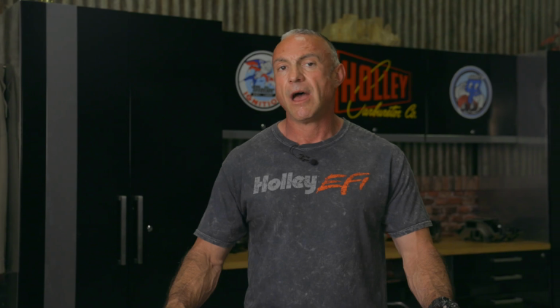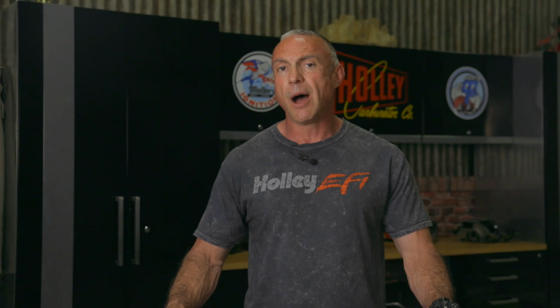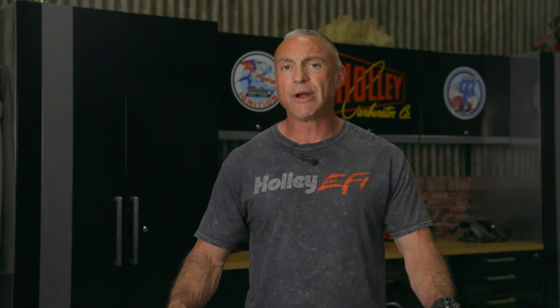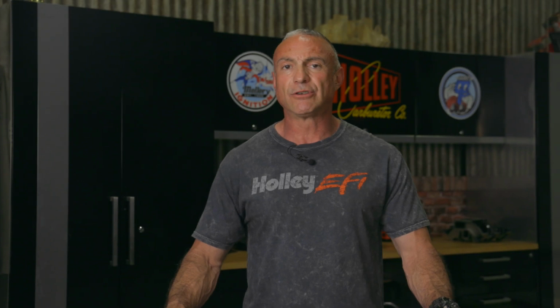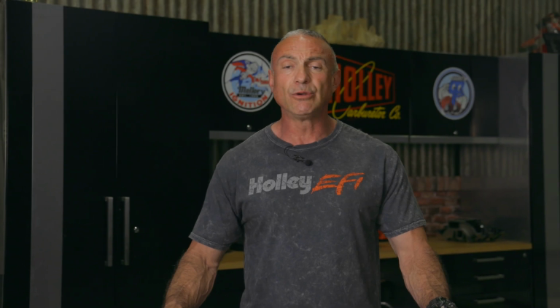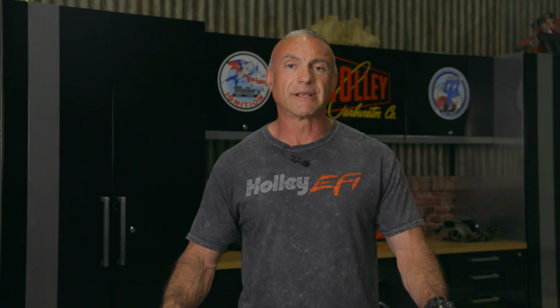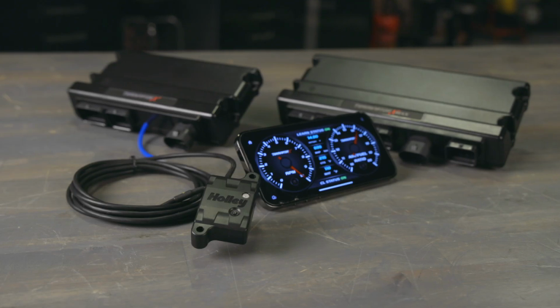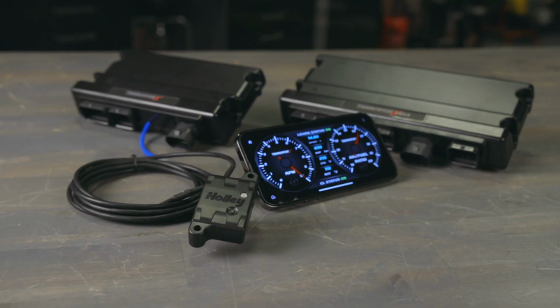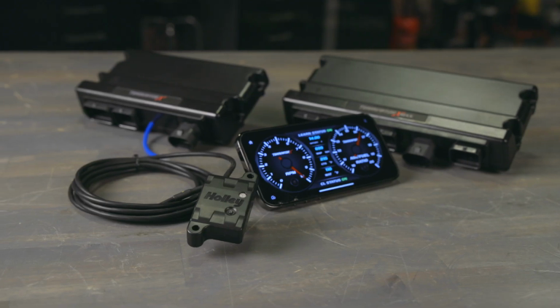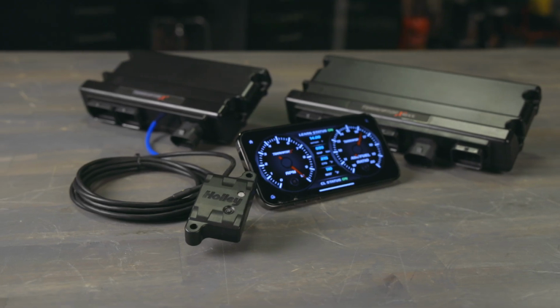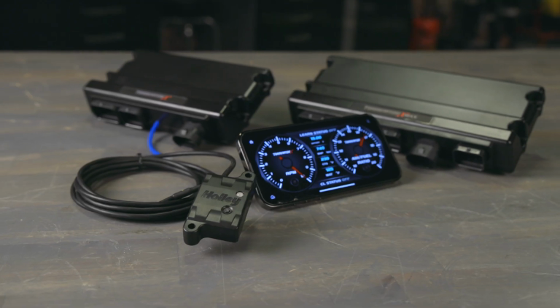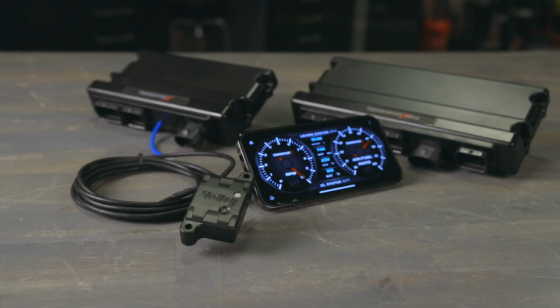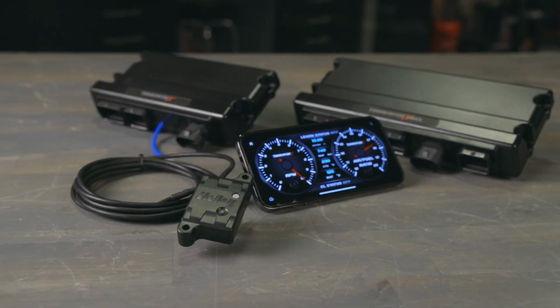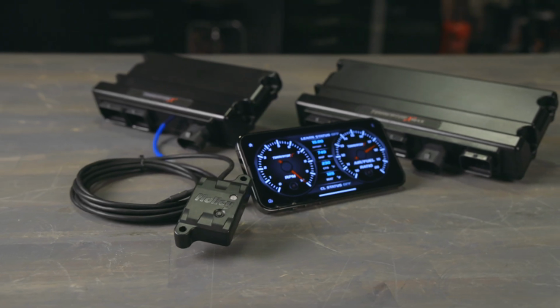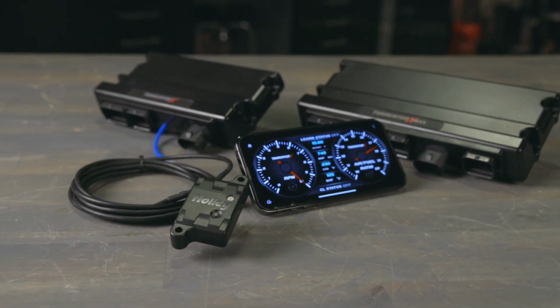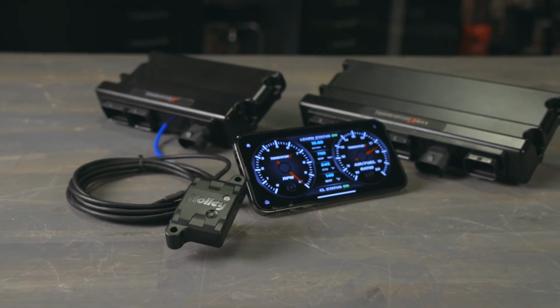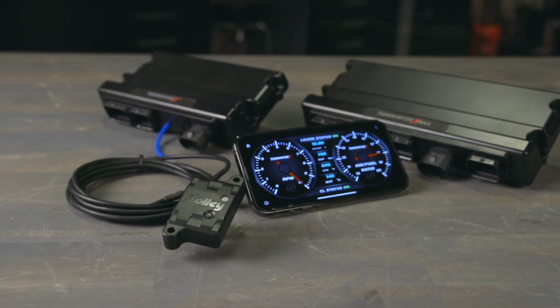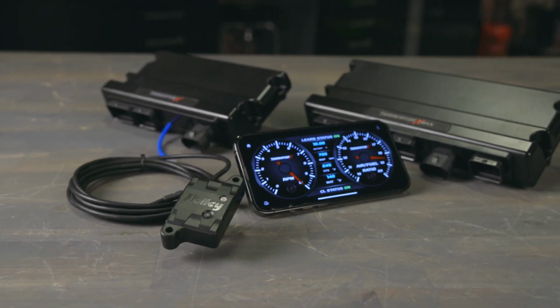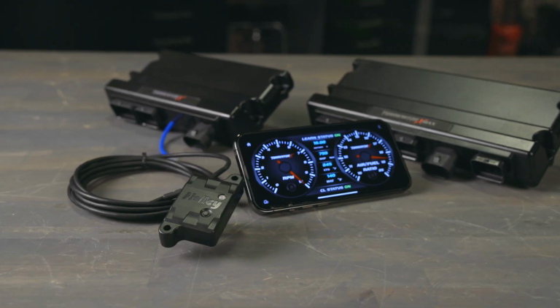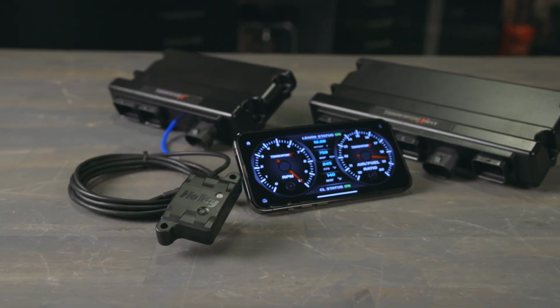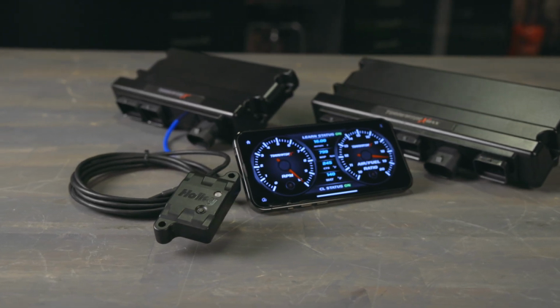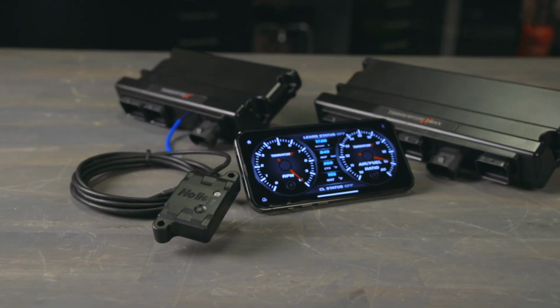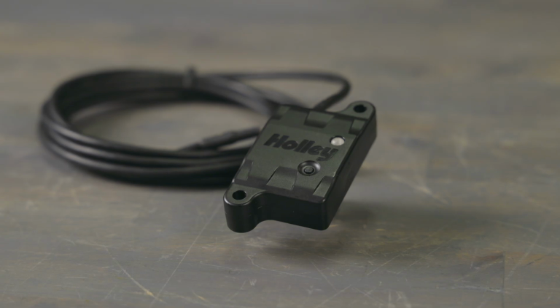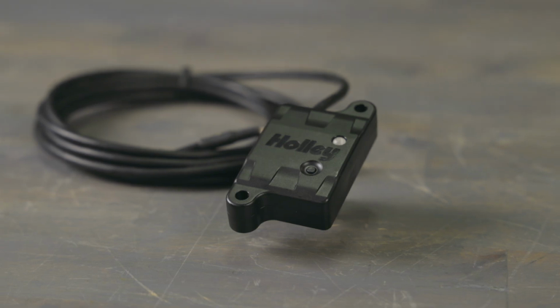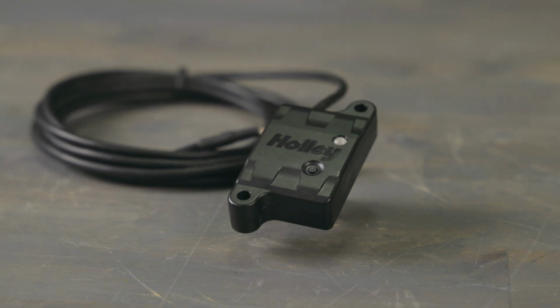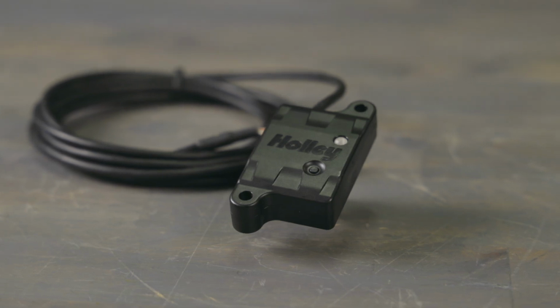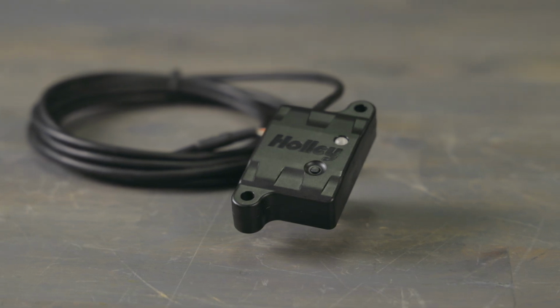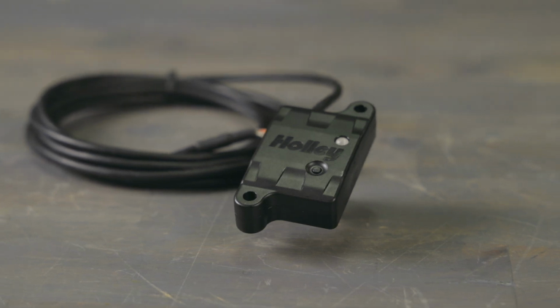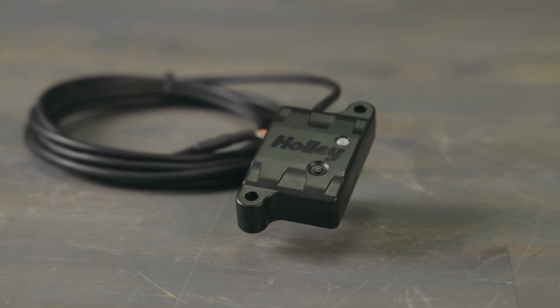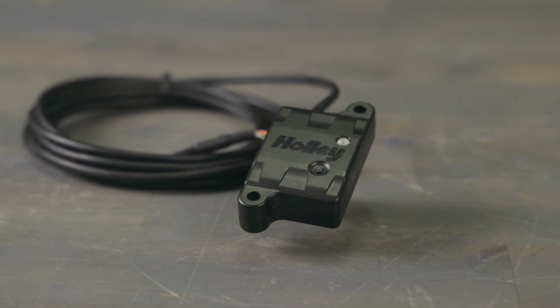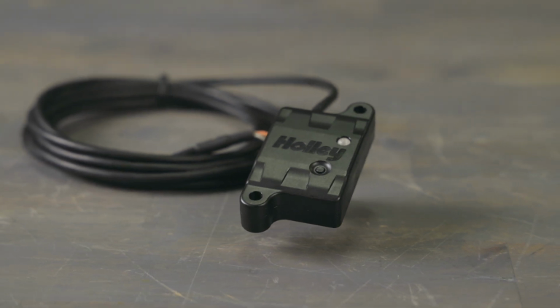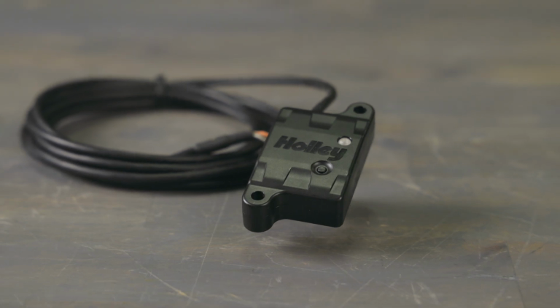Upgrade your tuning experience with the Terminator X Bluetooth module. Get yours today at Holley.com and take control.